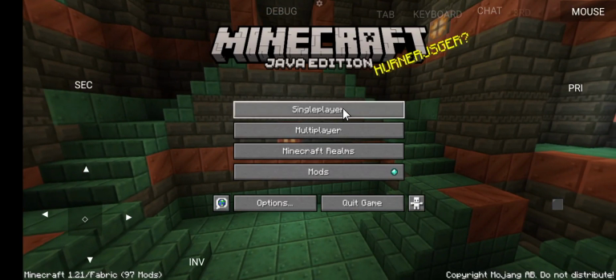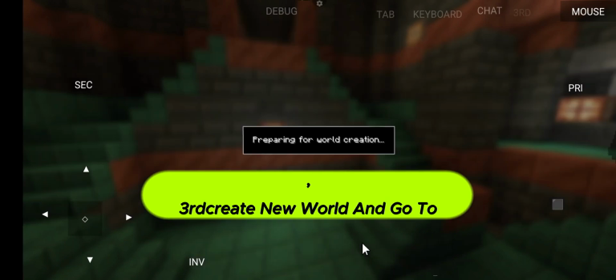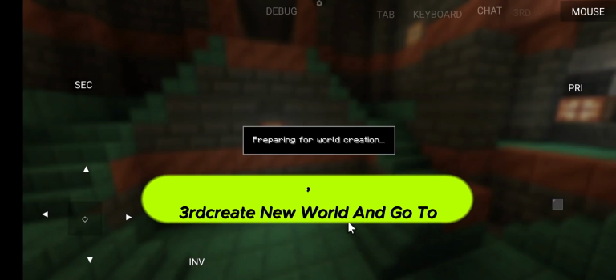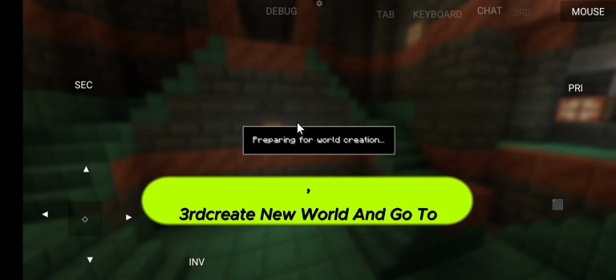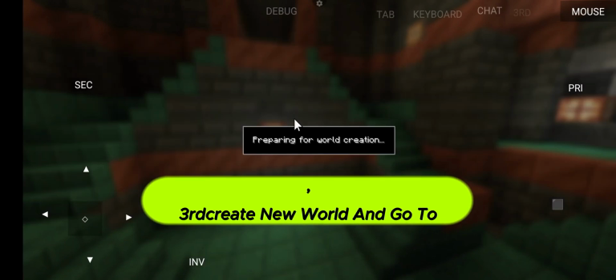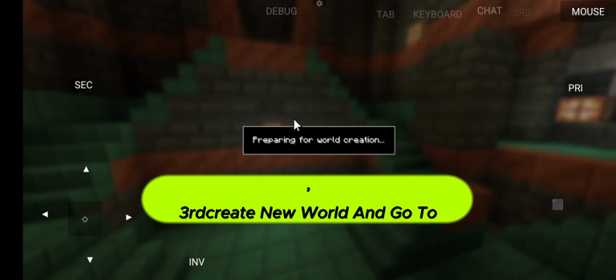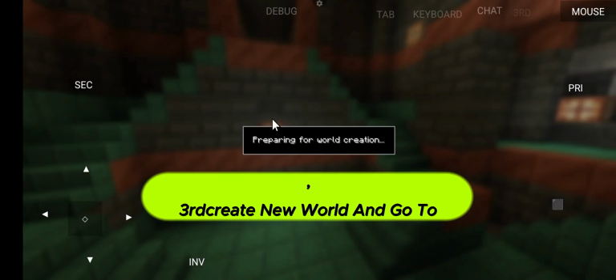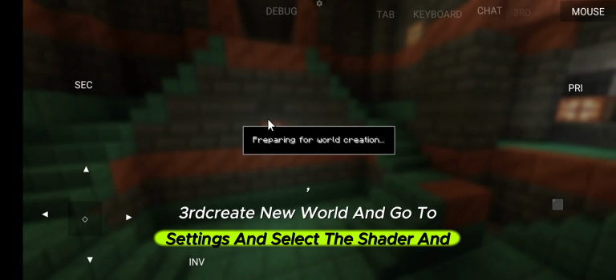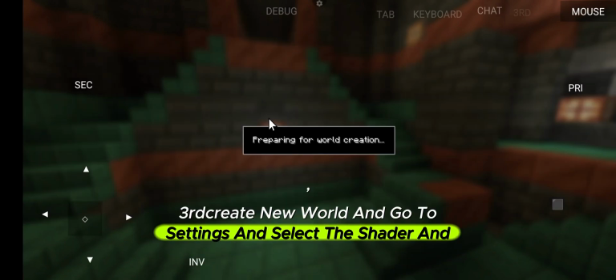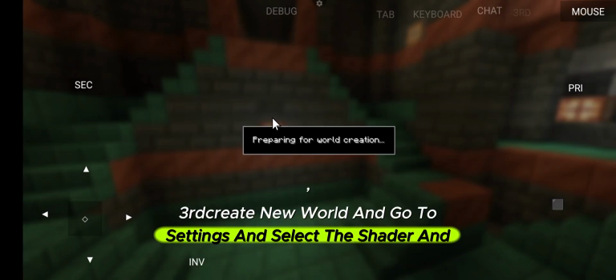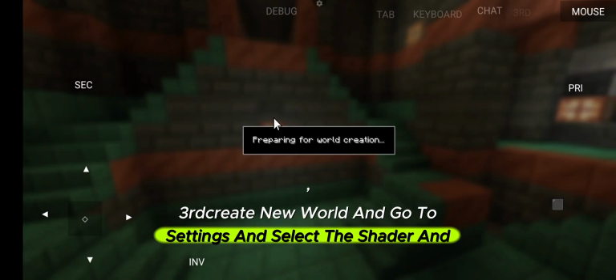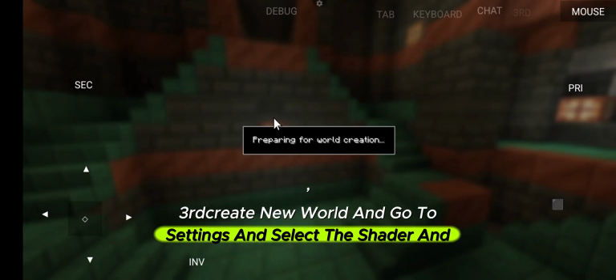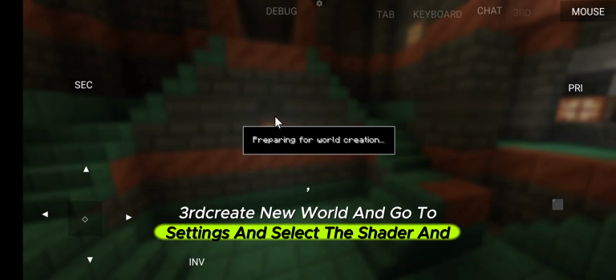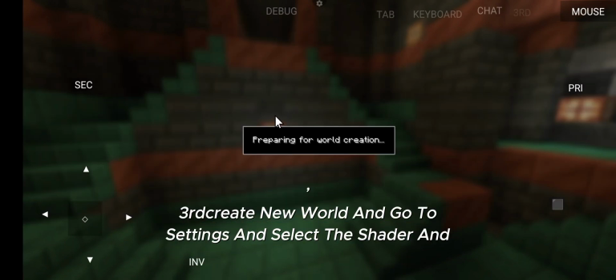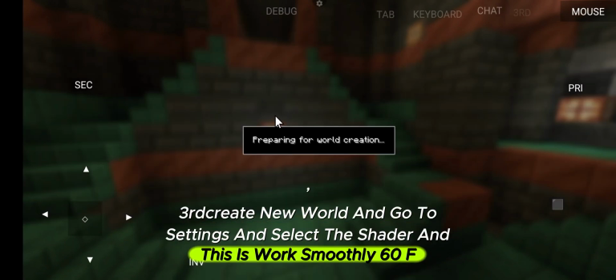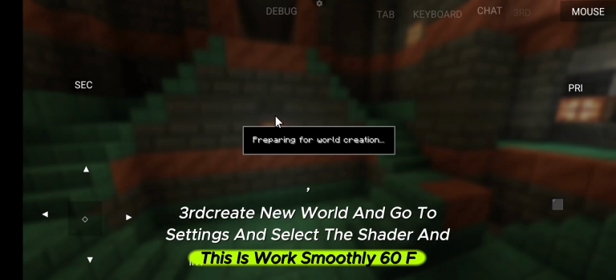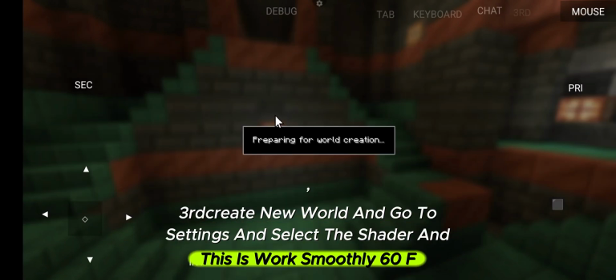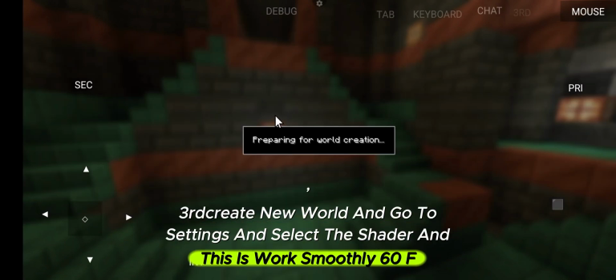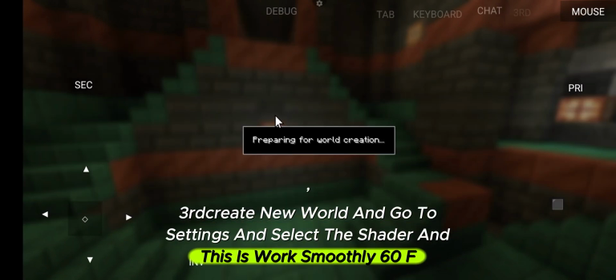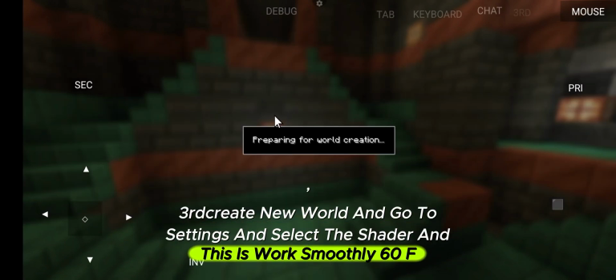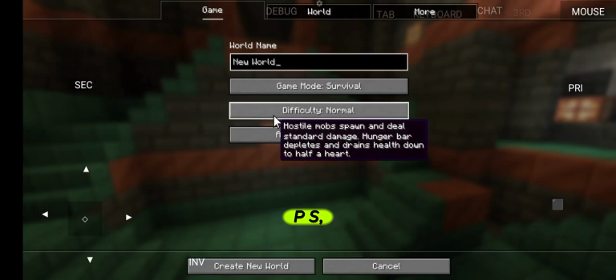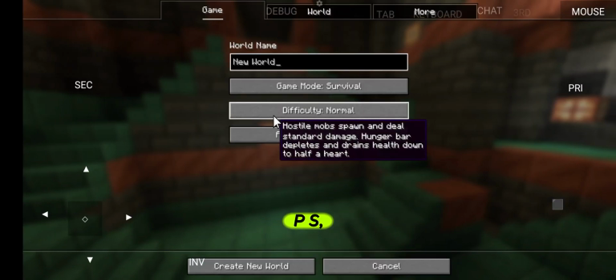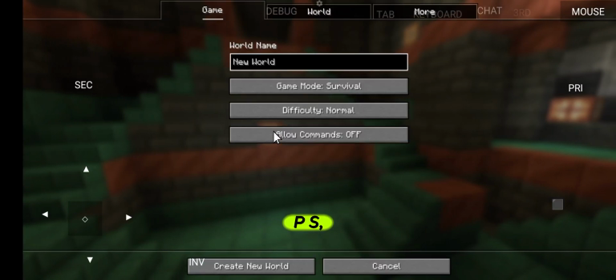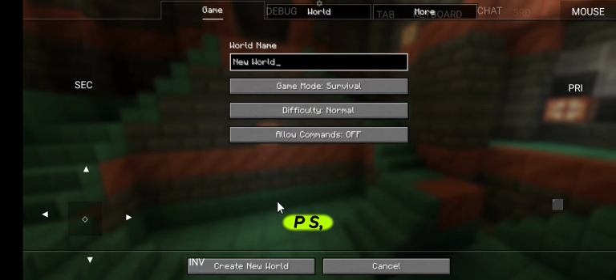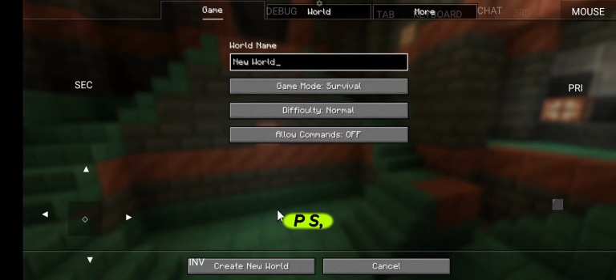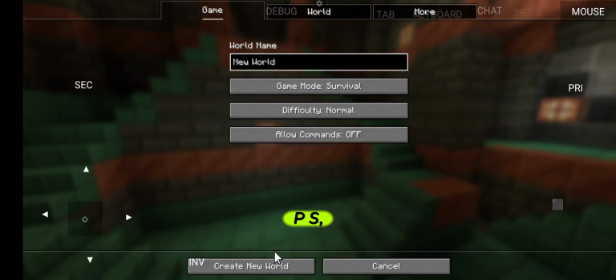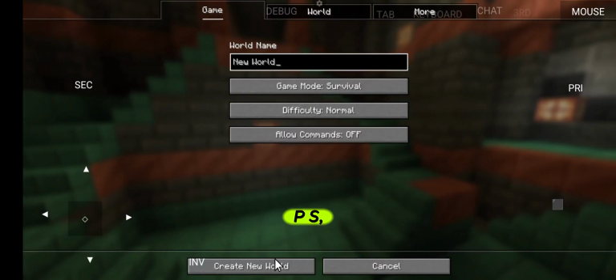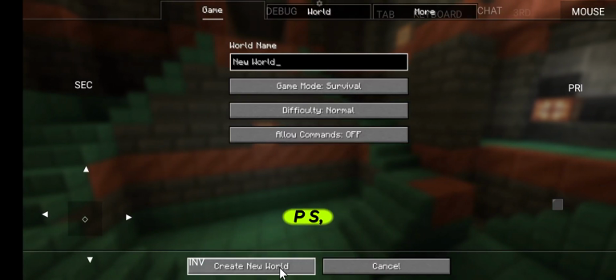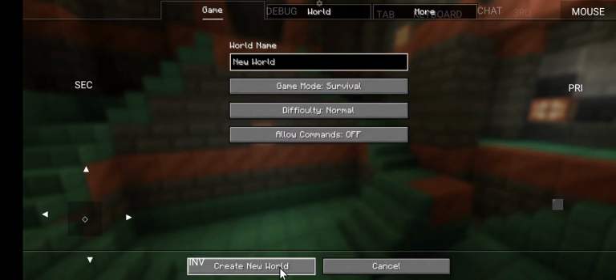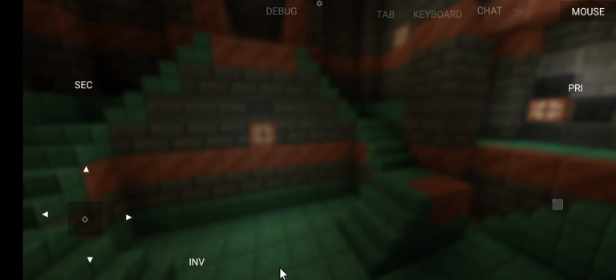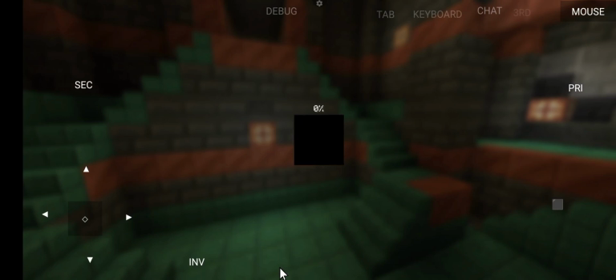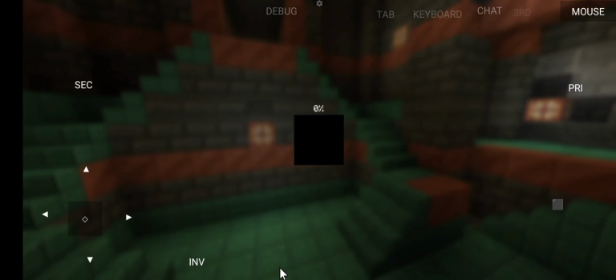Create a new world, go to Settings, select the shader — and it works smoothly at 60fps.